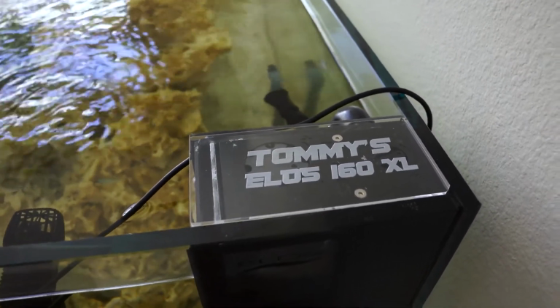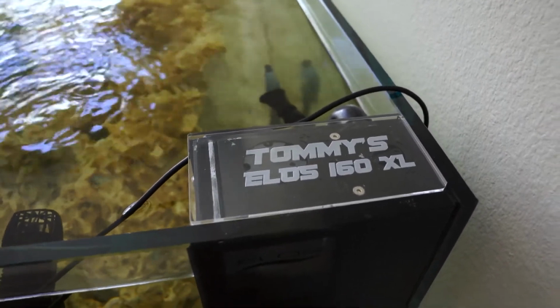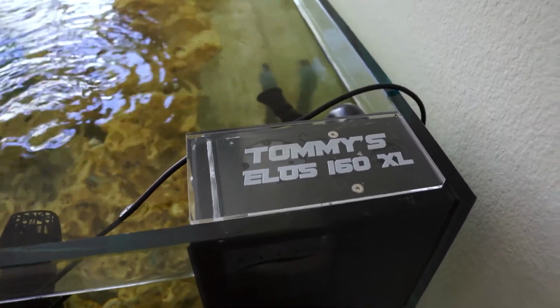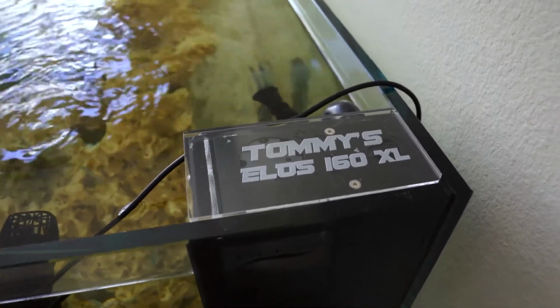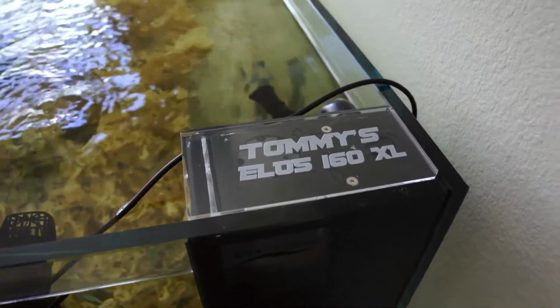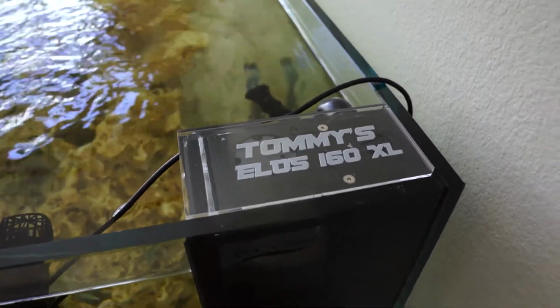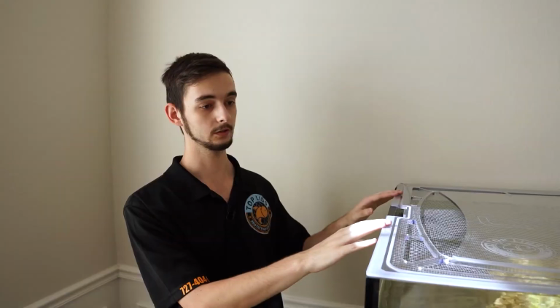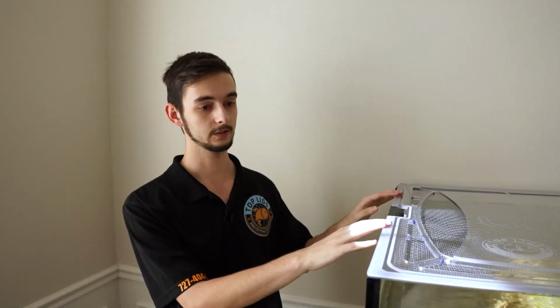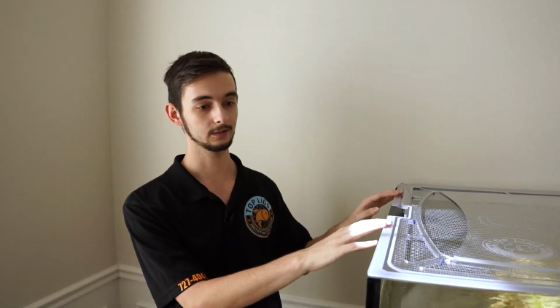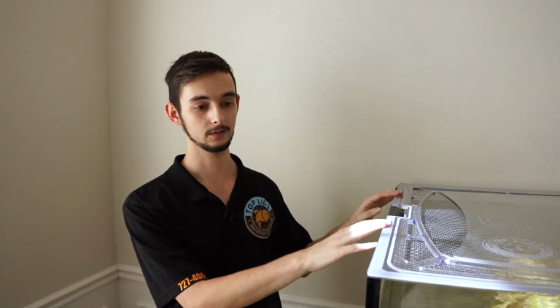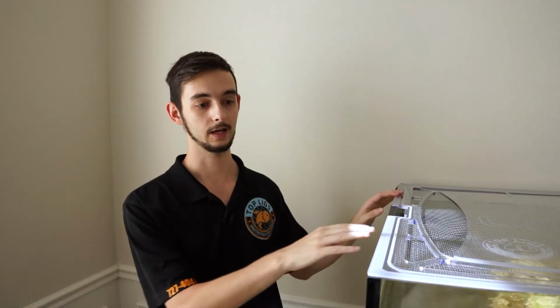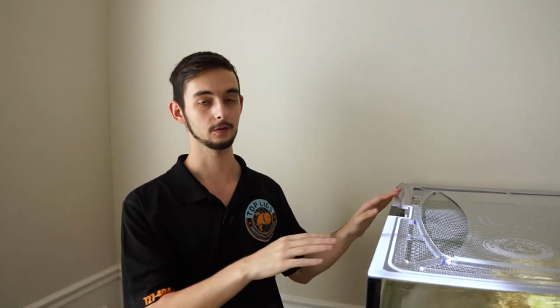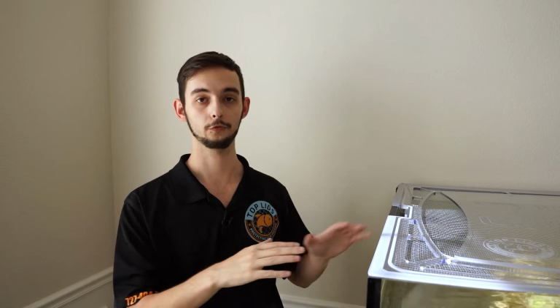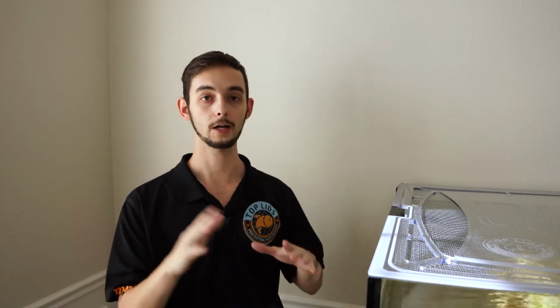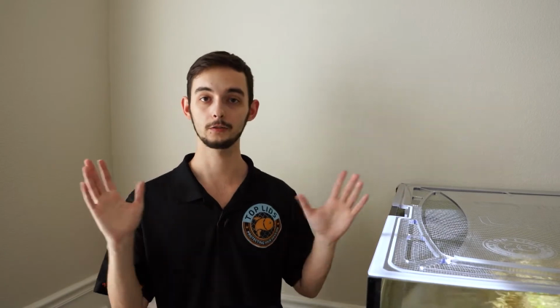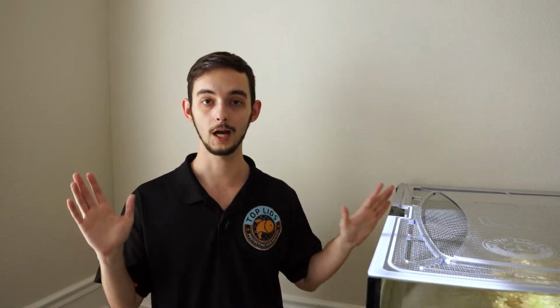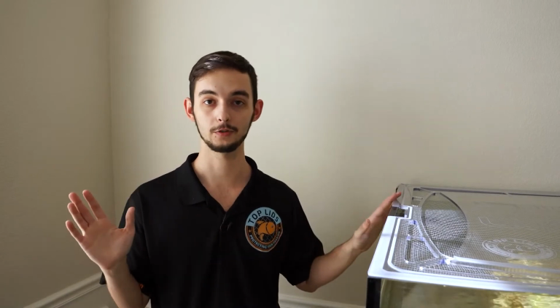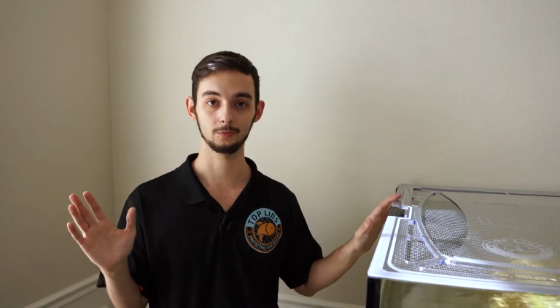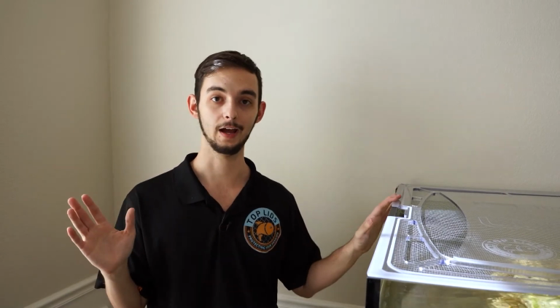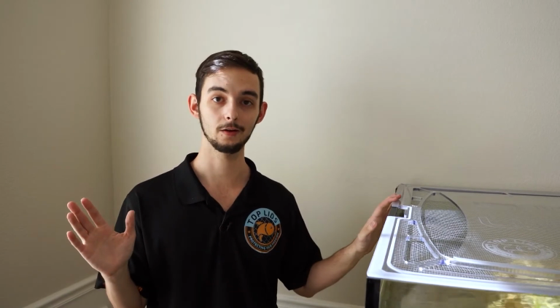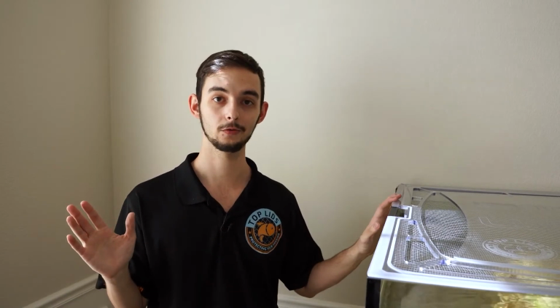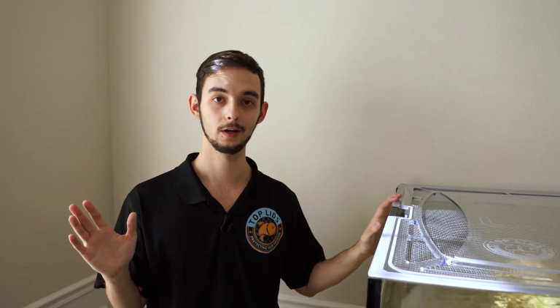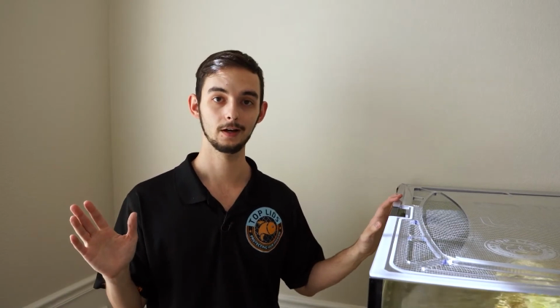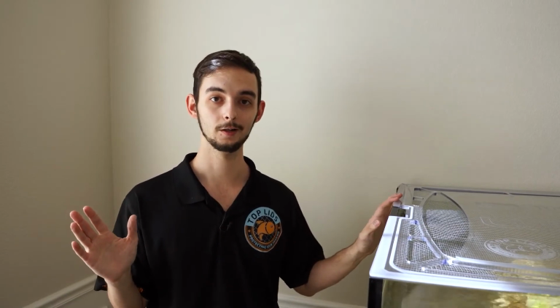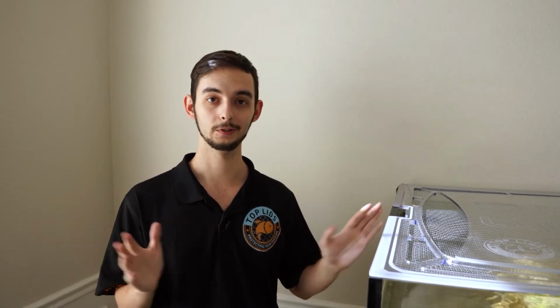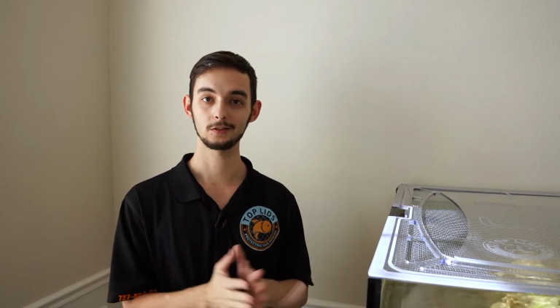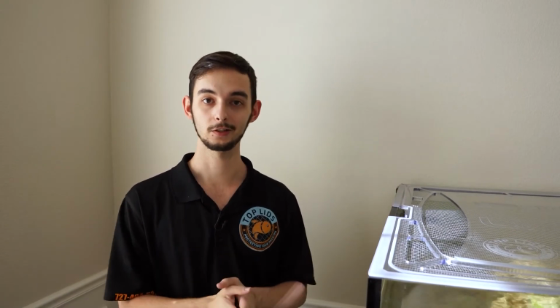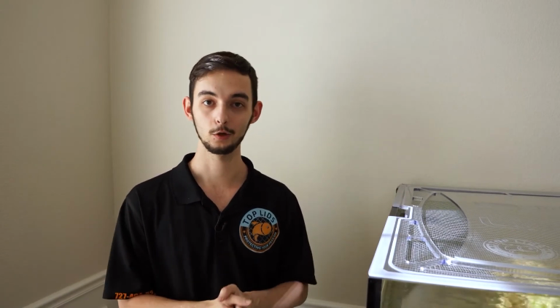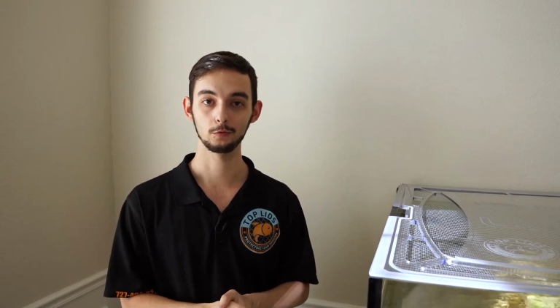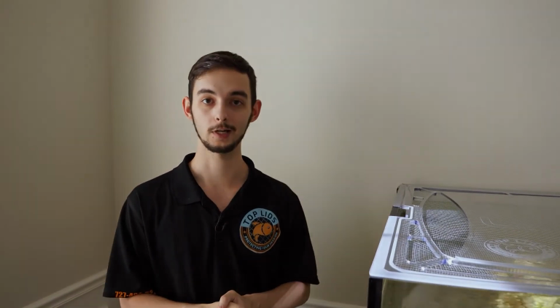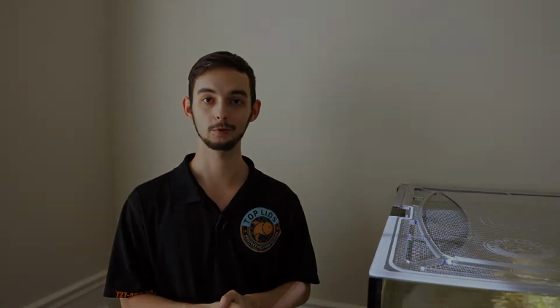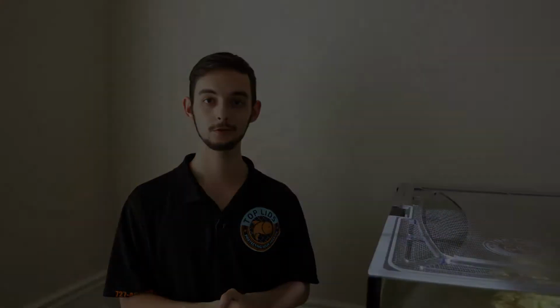There's a lot of things that can go into lids like this — that is a fraction of the options that we have. But that's just a little overview on Top Lids.